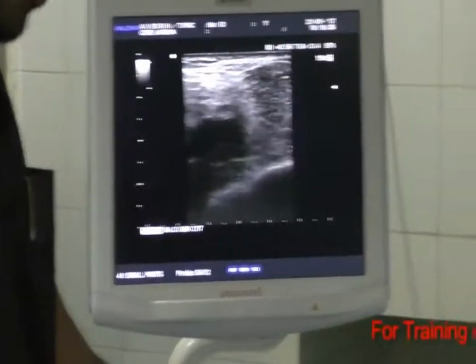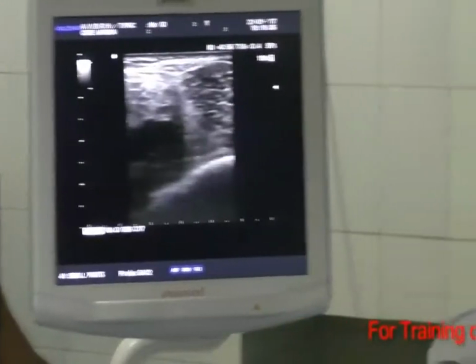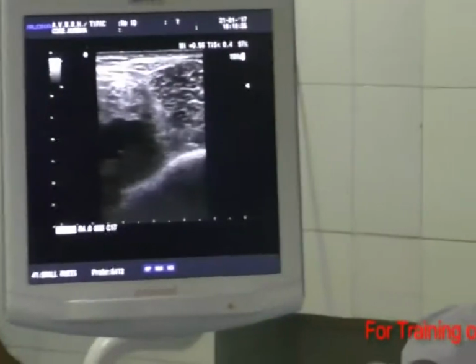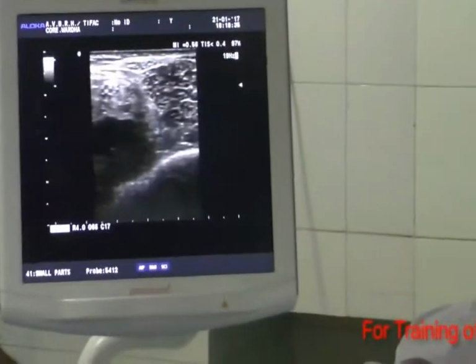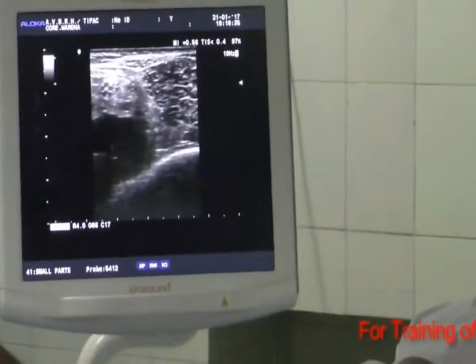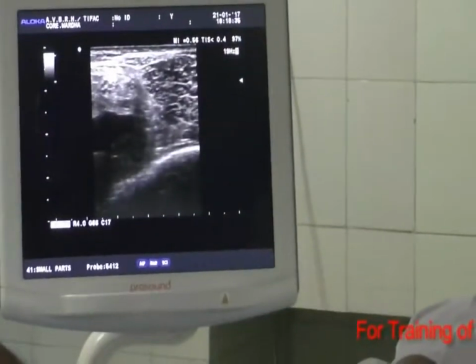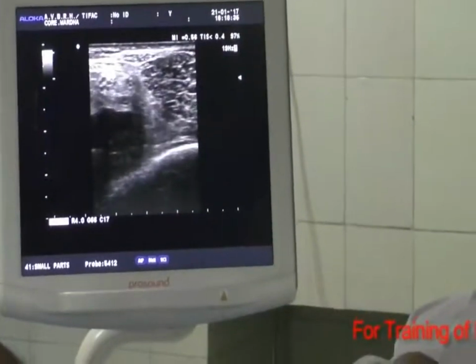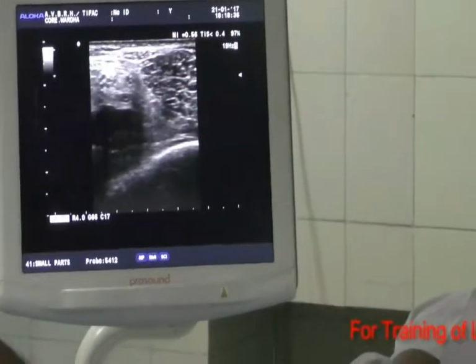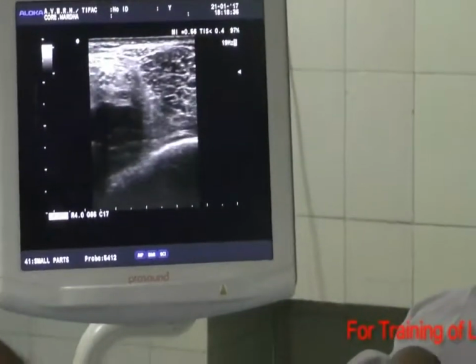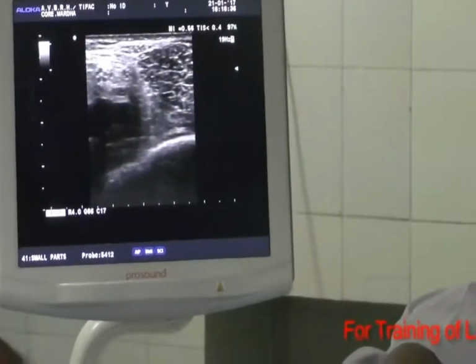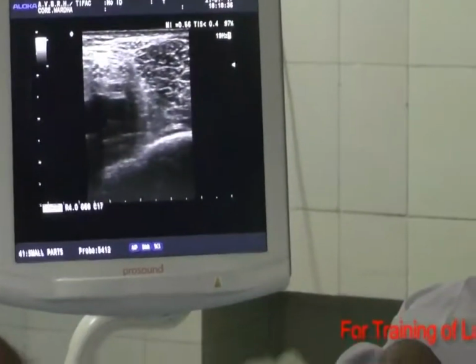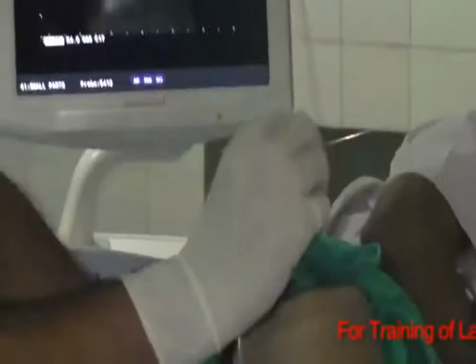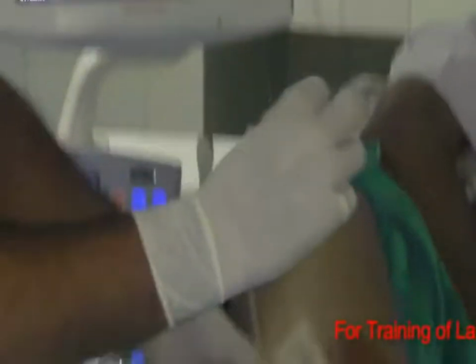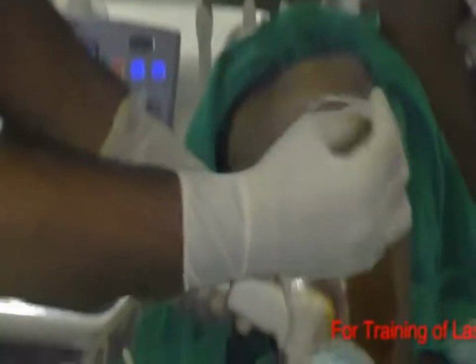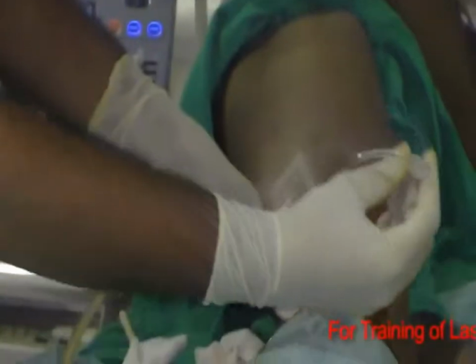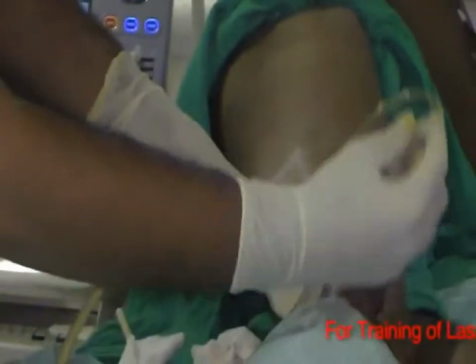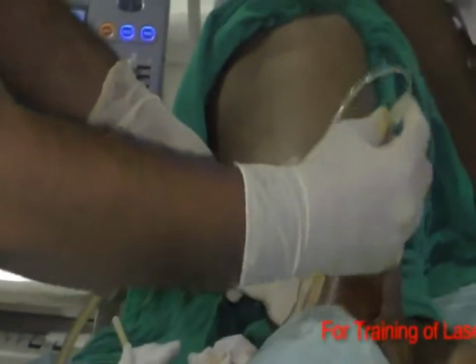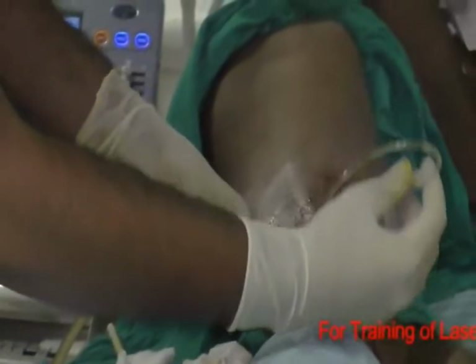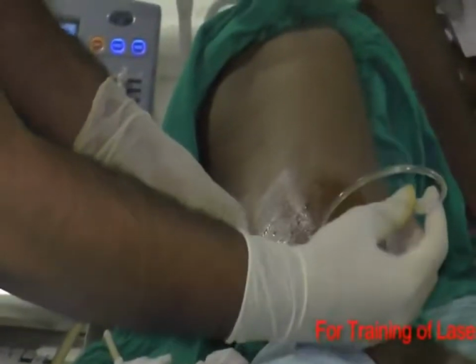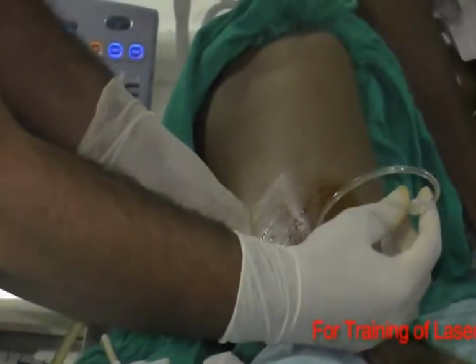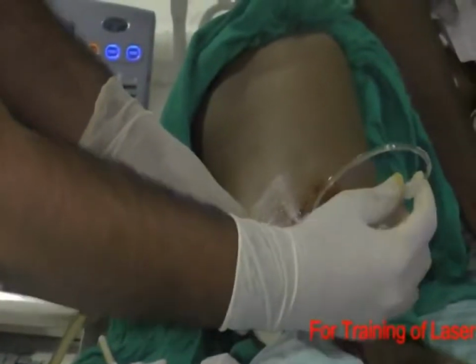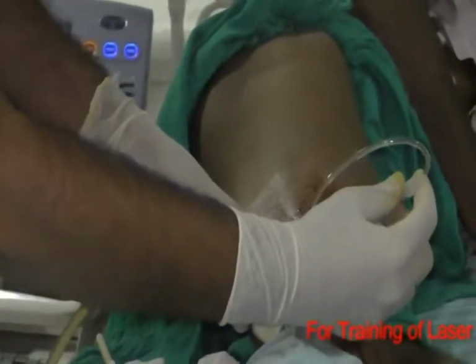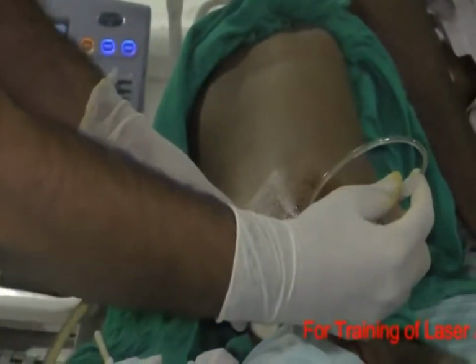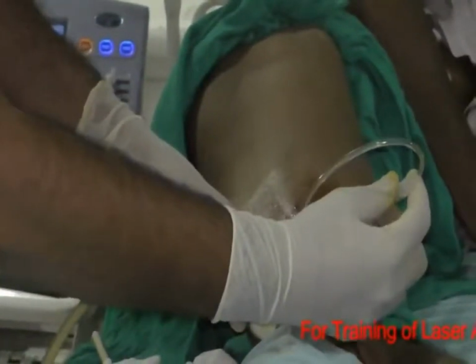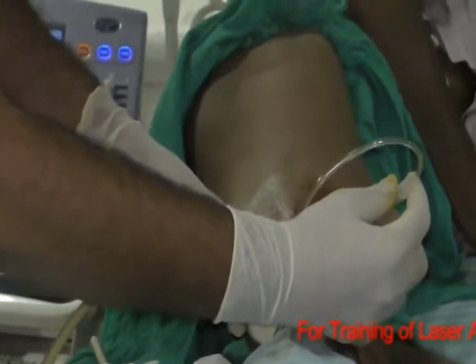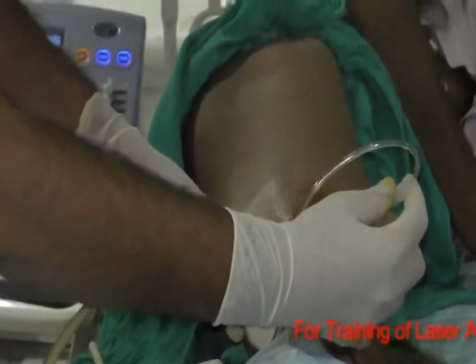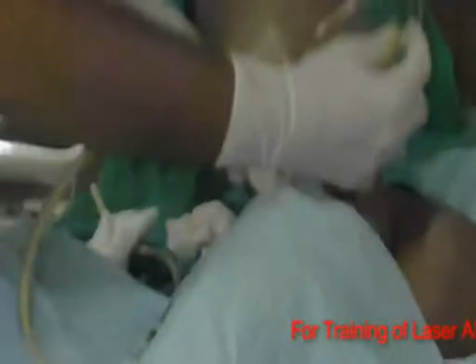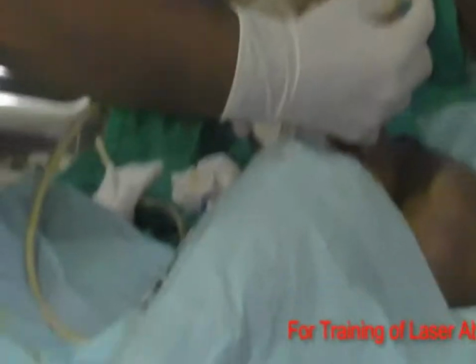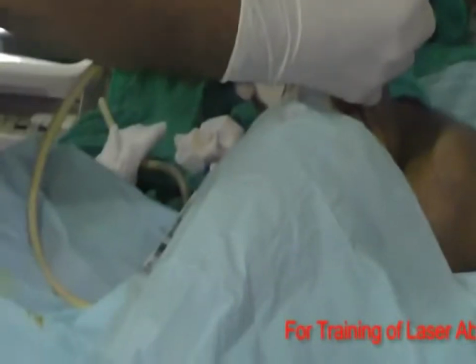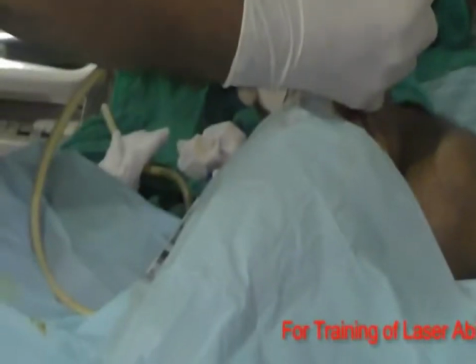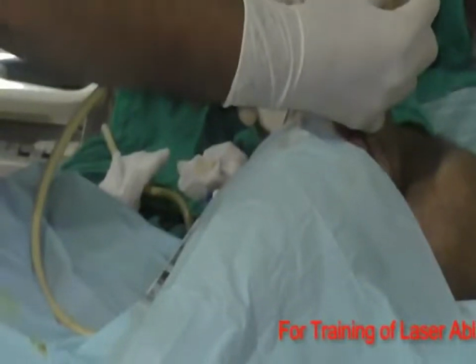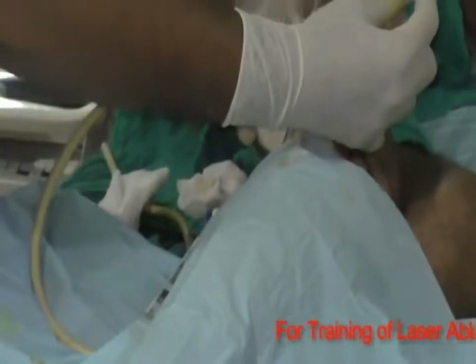After giving local anesthesia, what we do is we go in an in-plane approach.